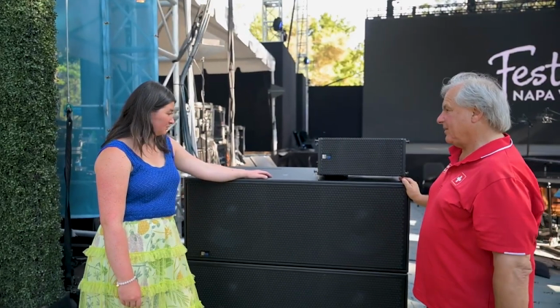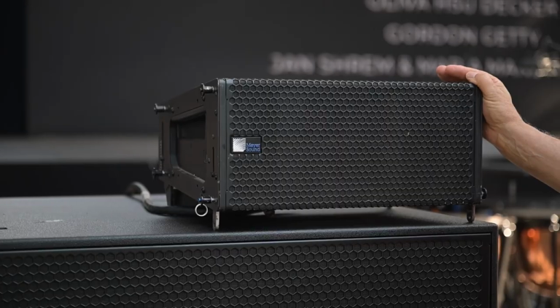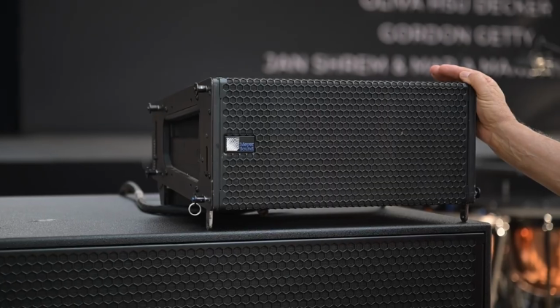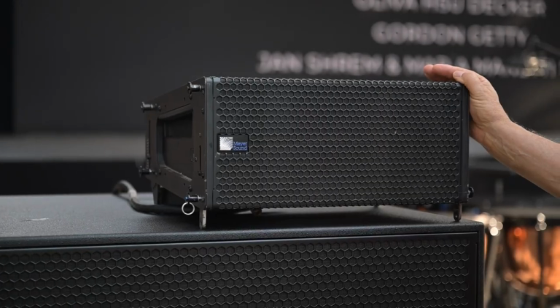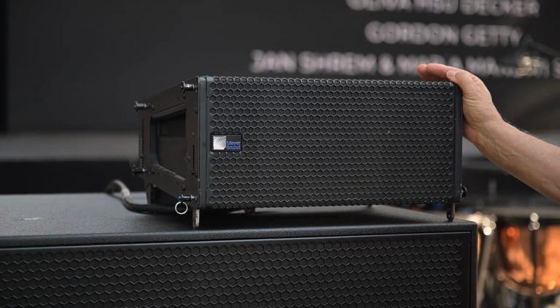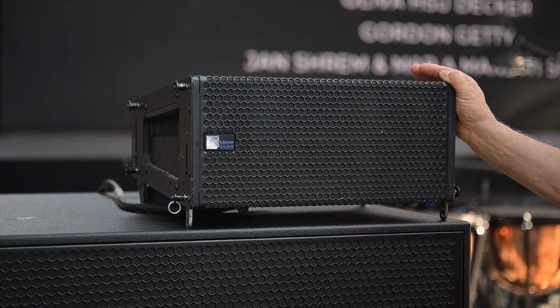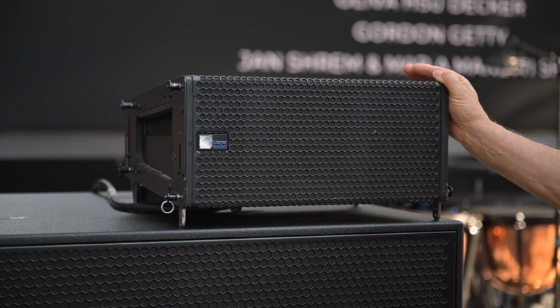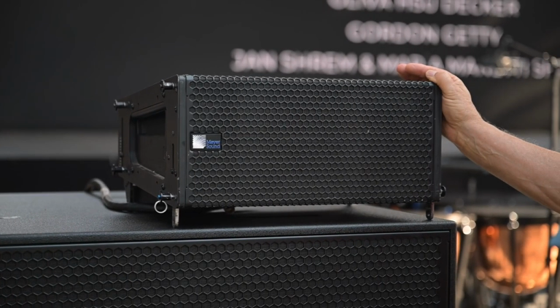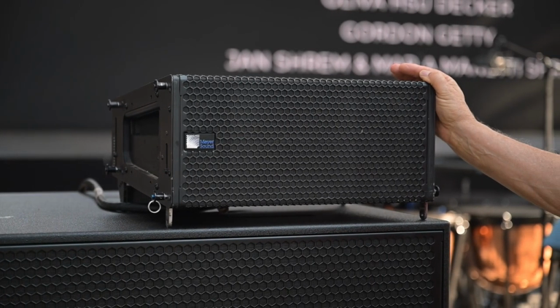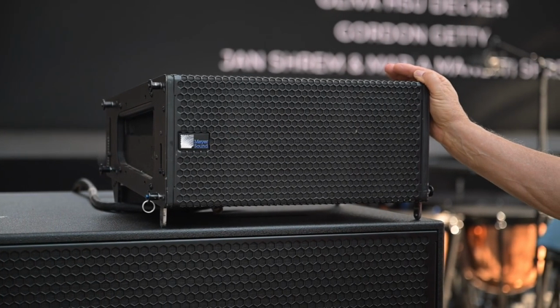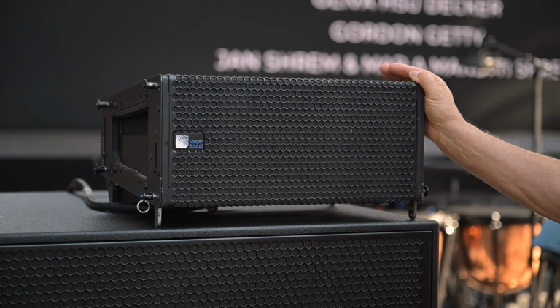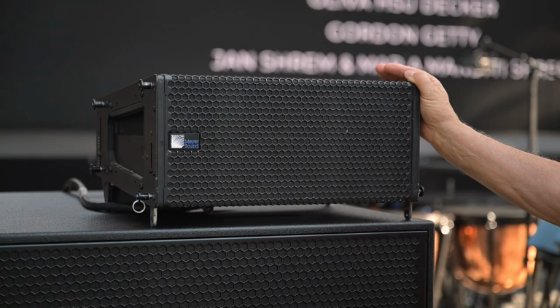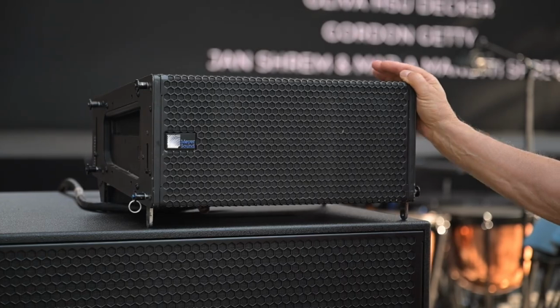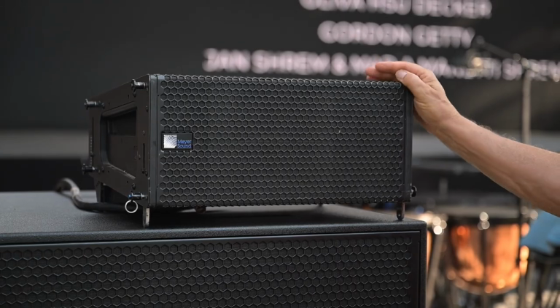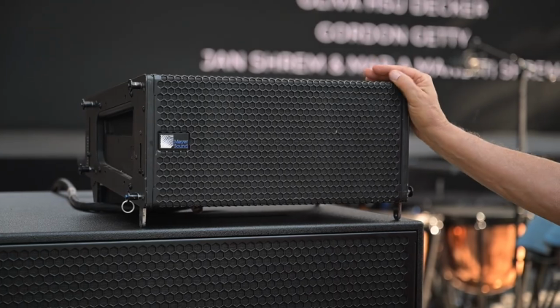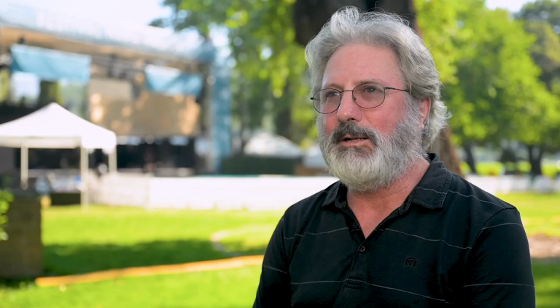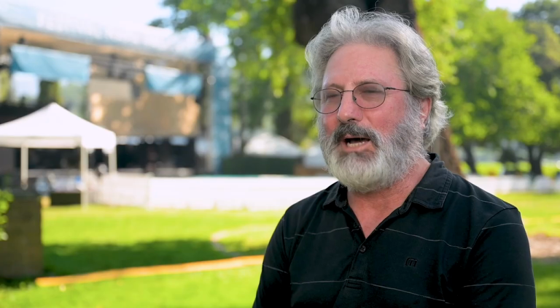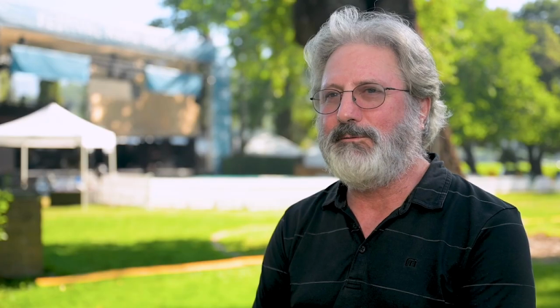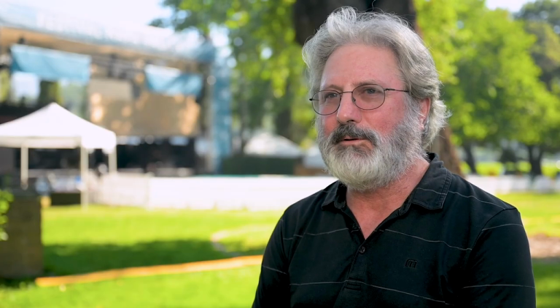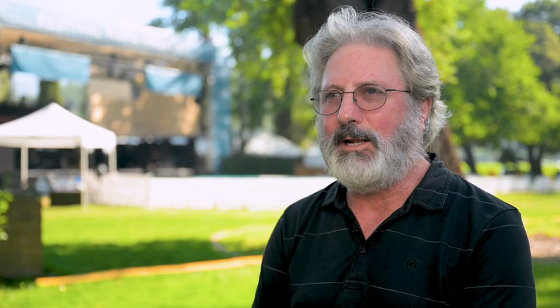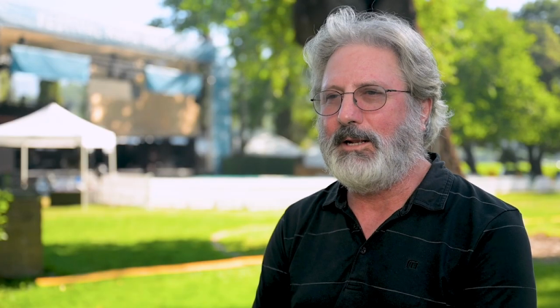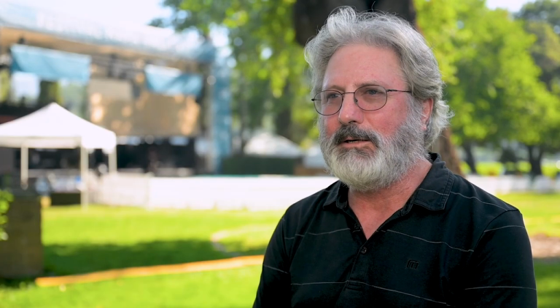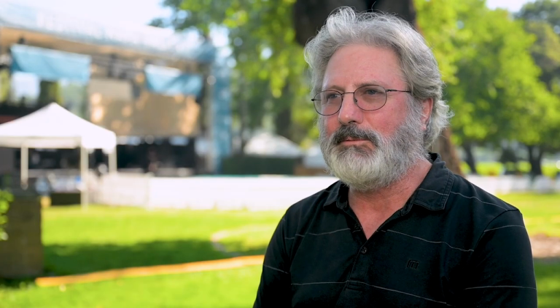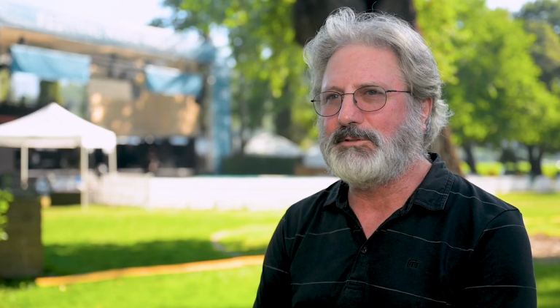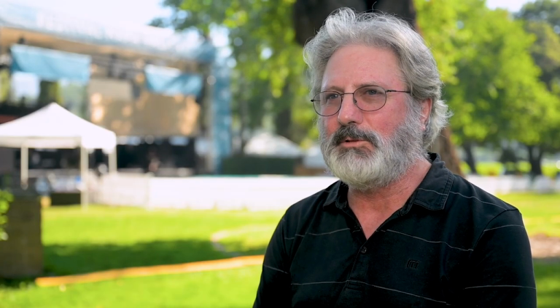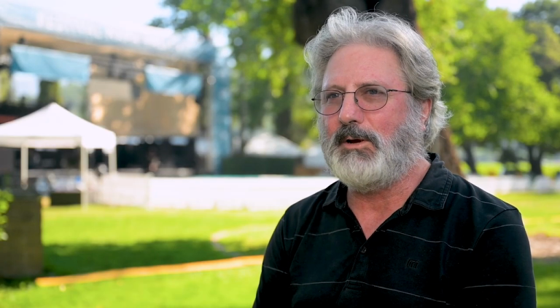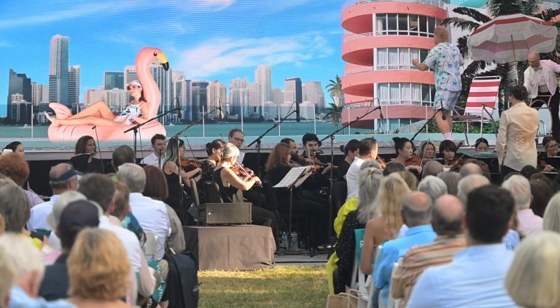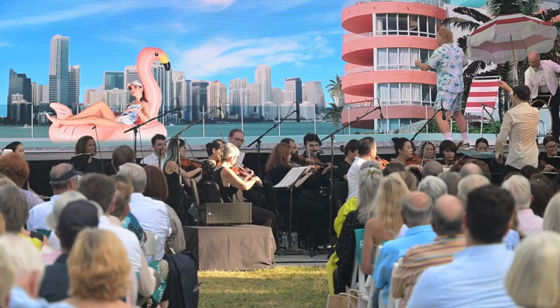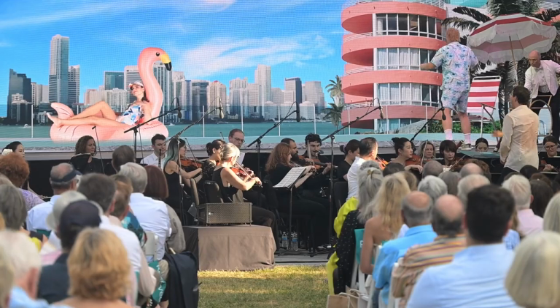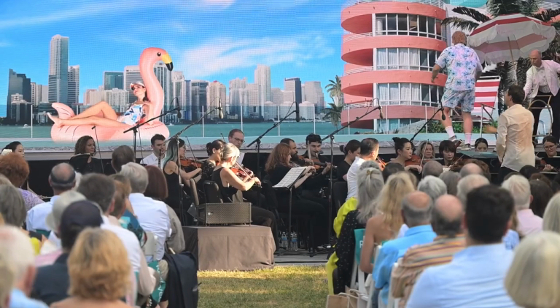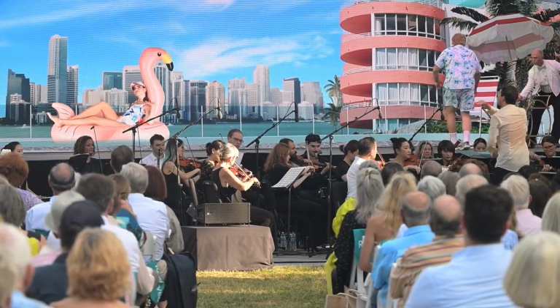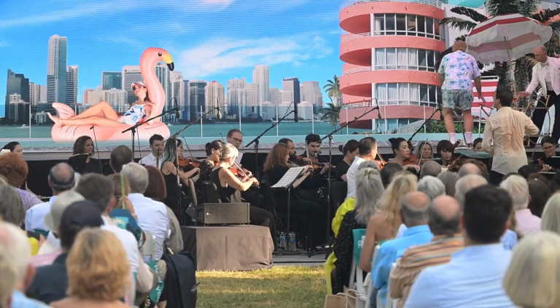Meyer's system here is very compact, lightweight, and powerful, and gives us really great coverage for the whole field.